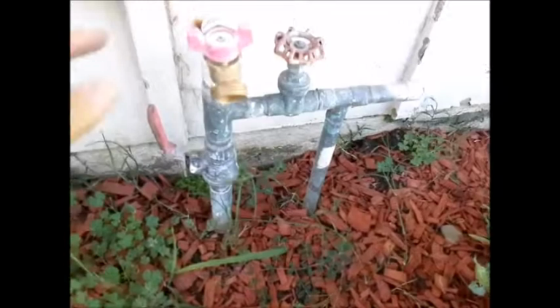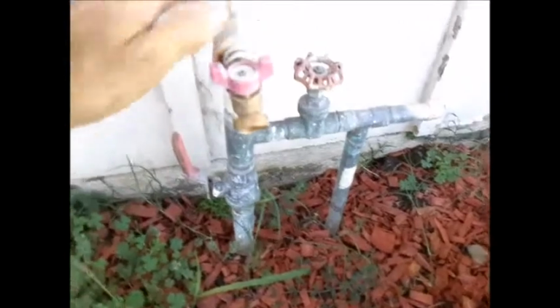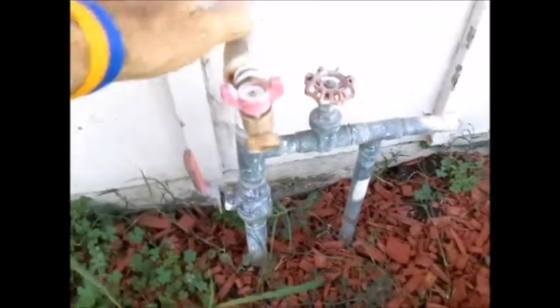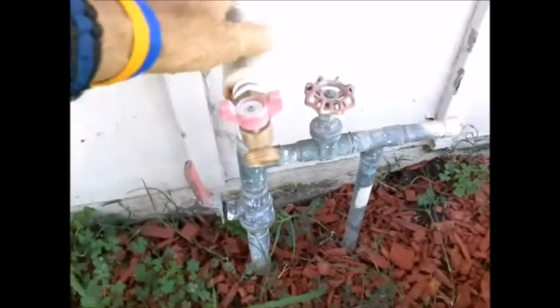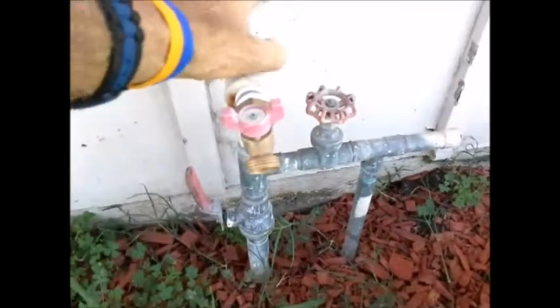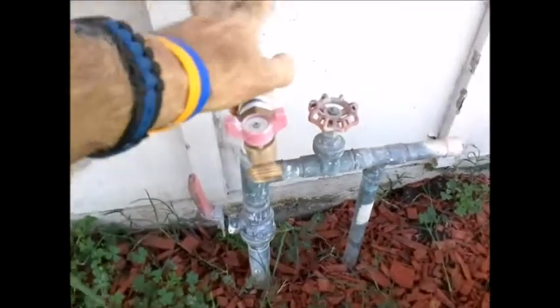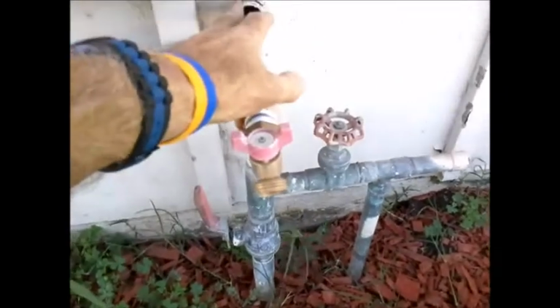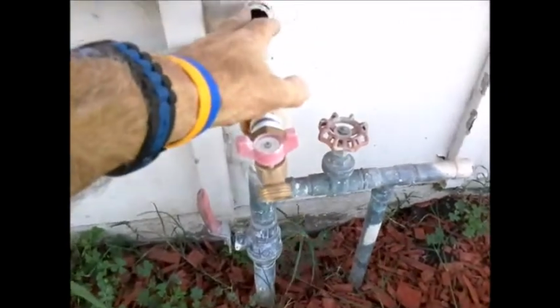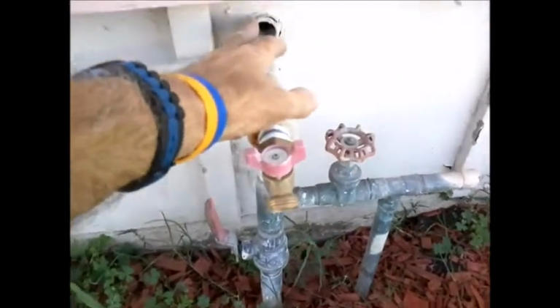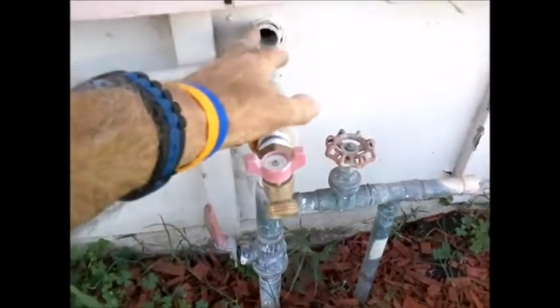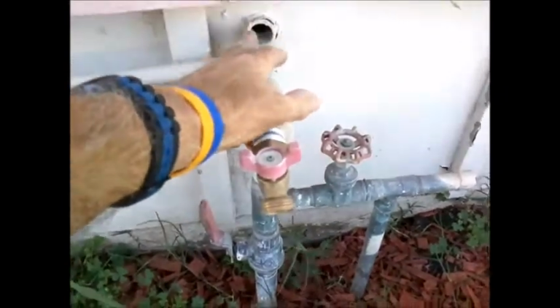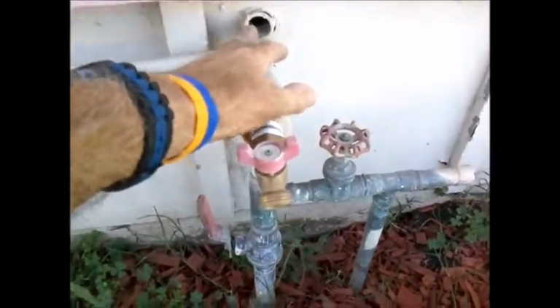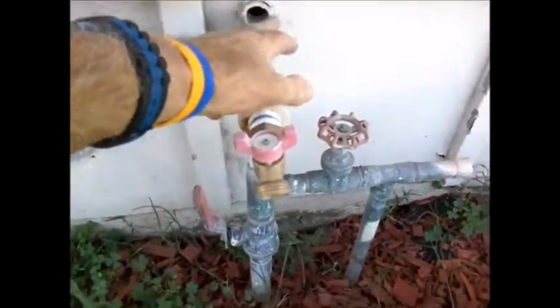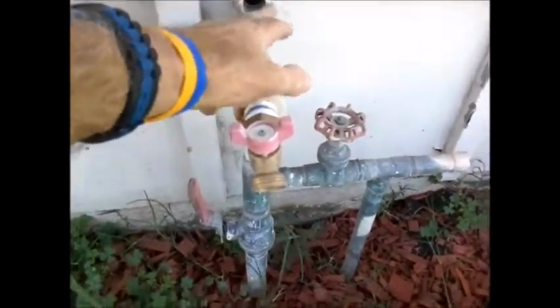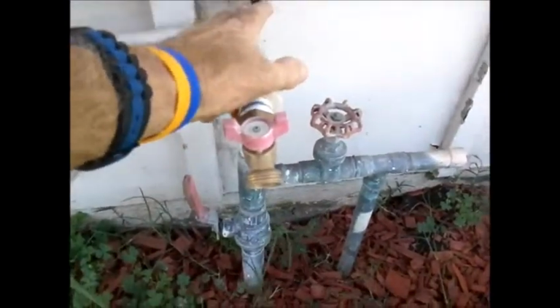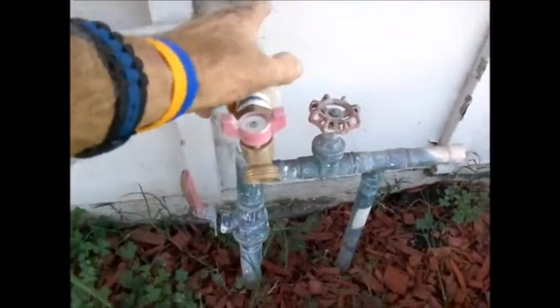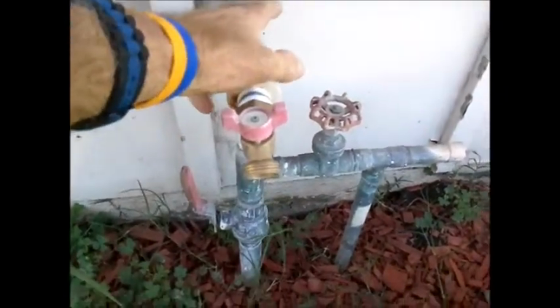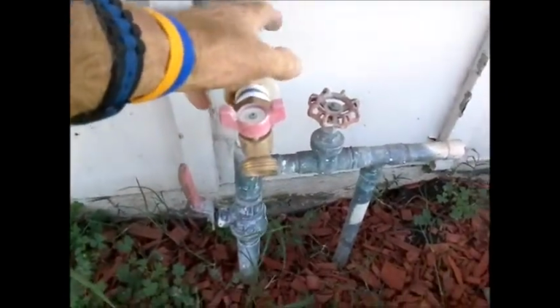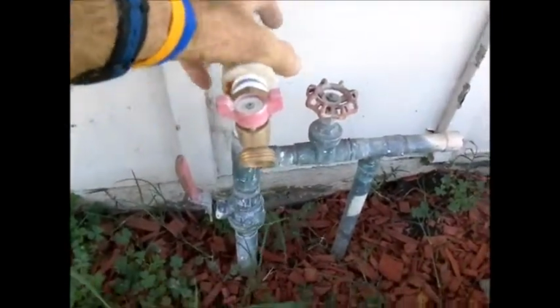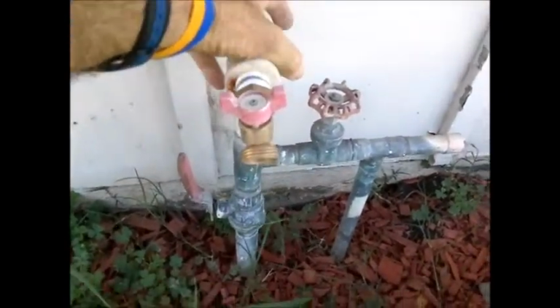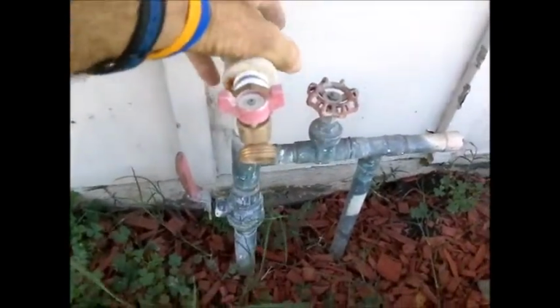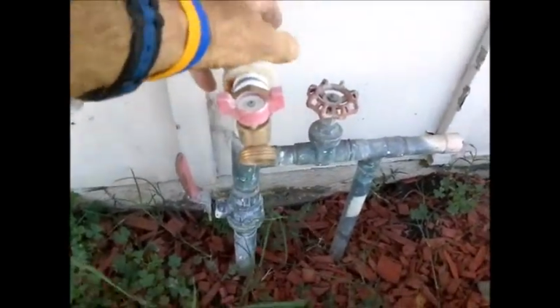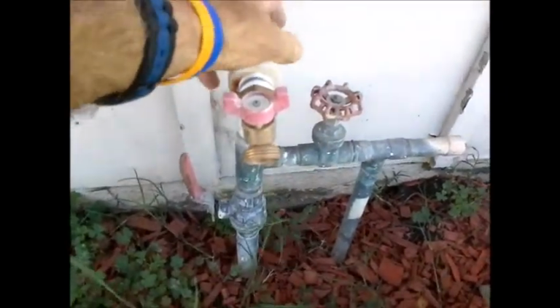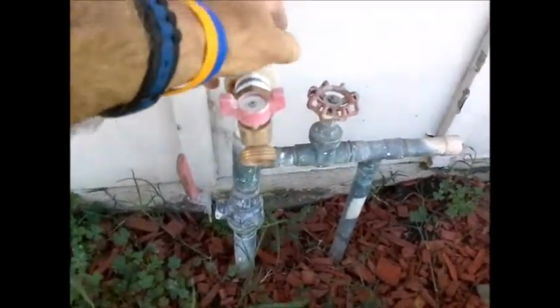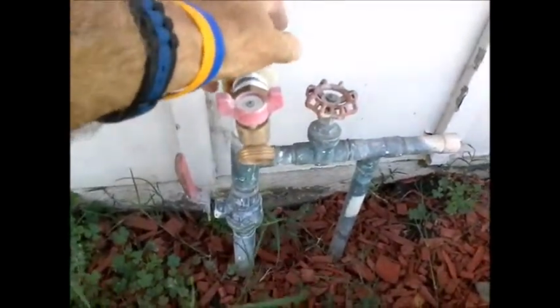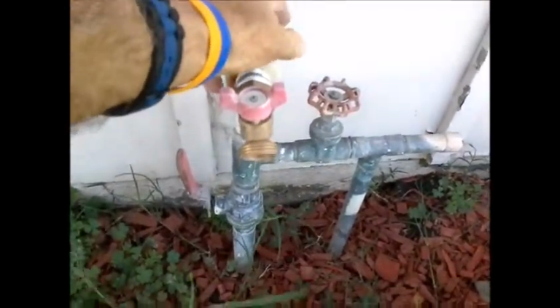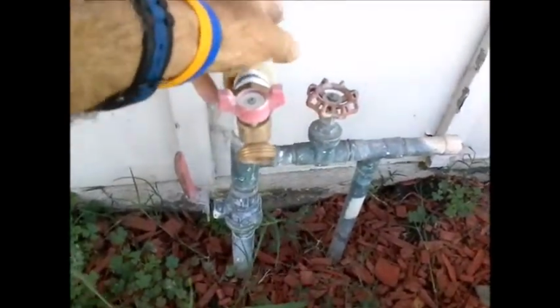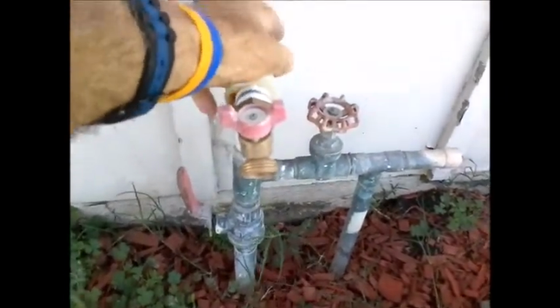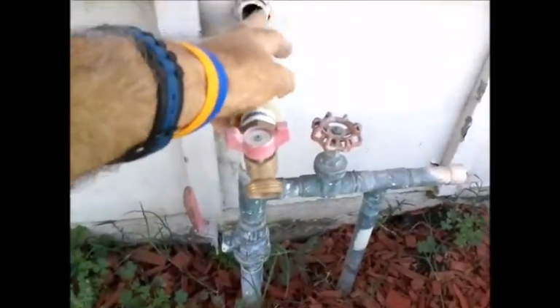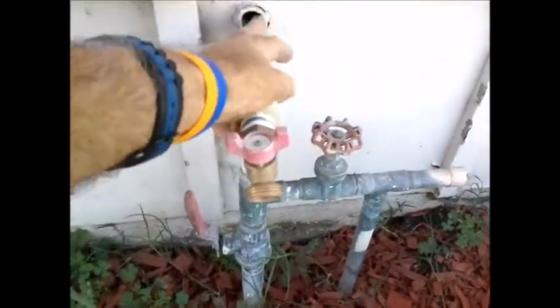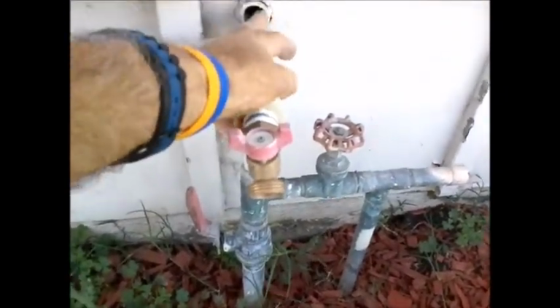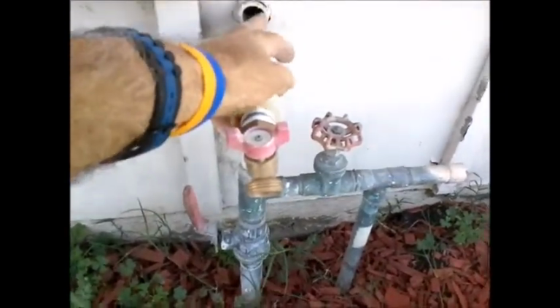This house has been re-piped. You can see the old galvanized pipe here.